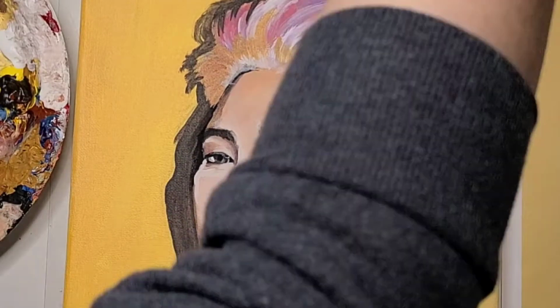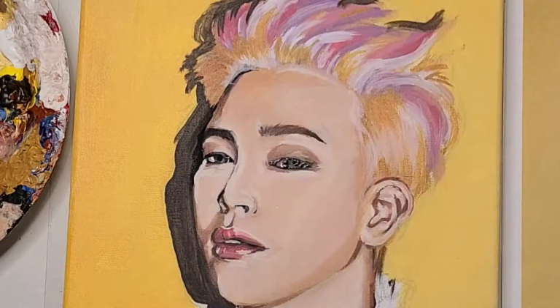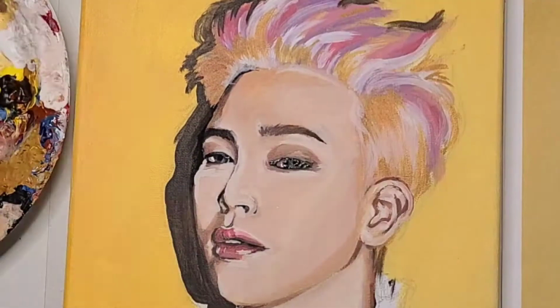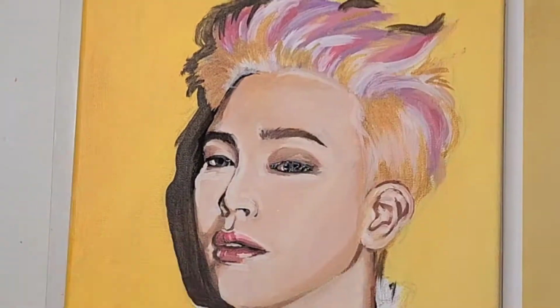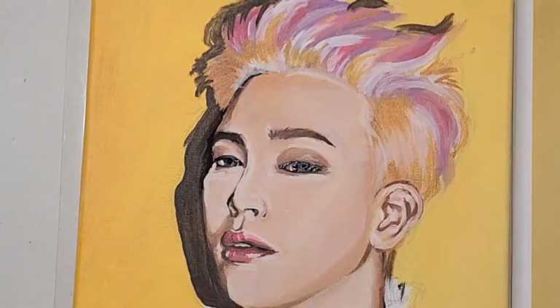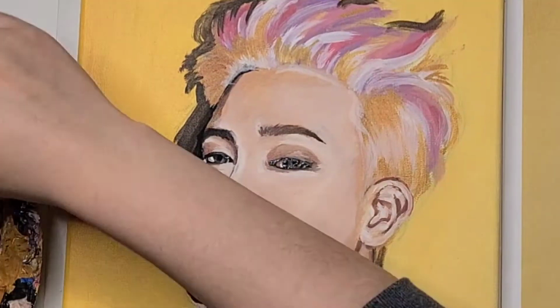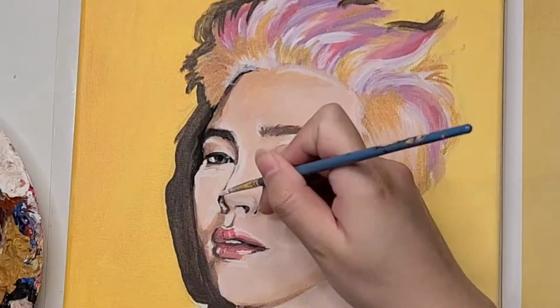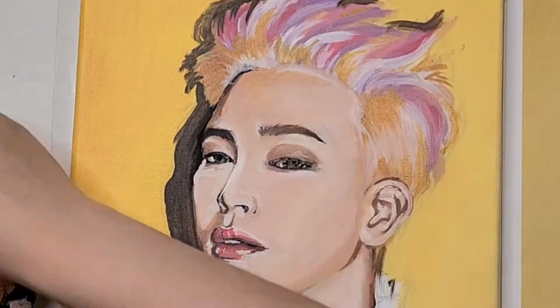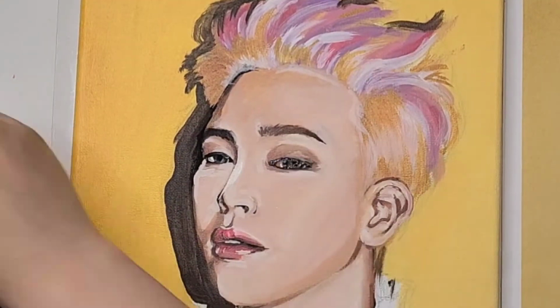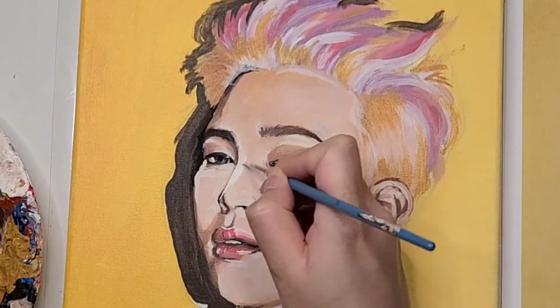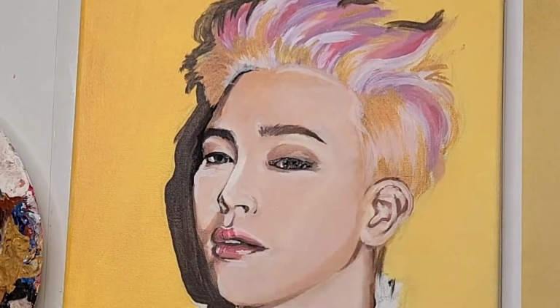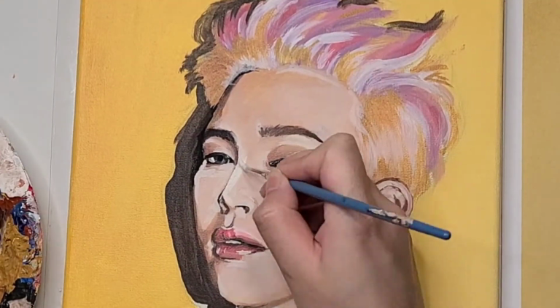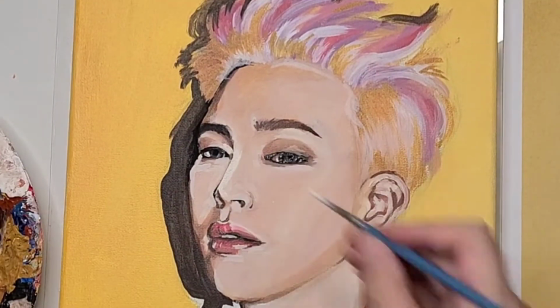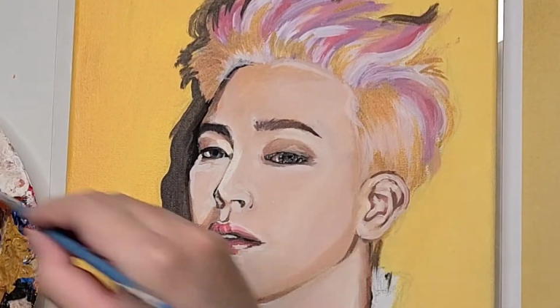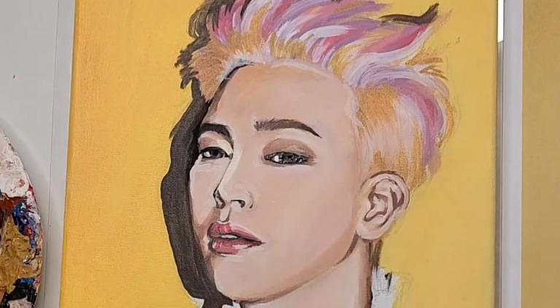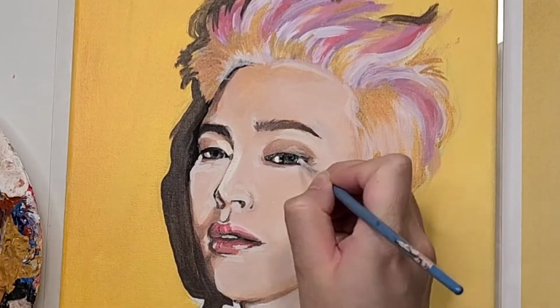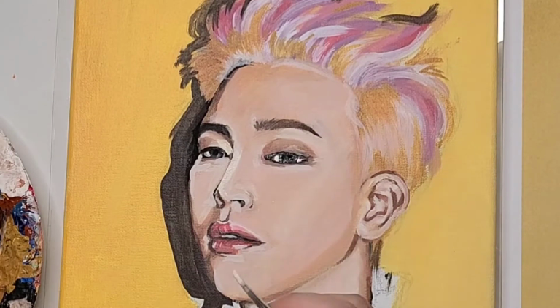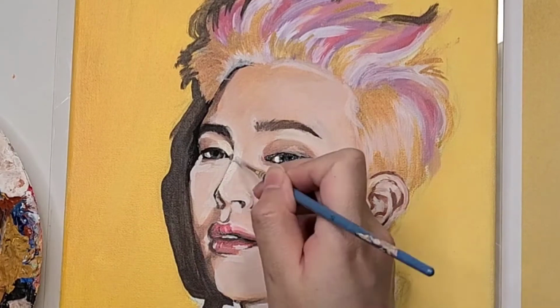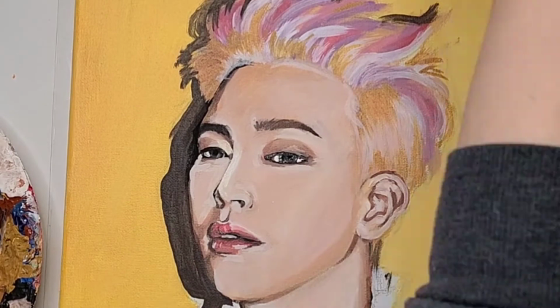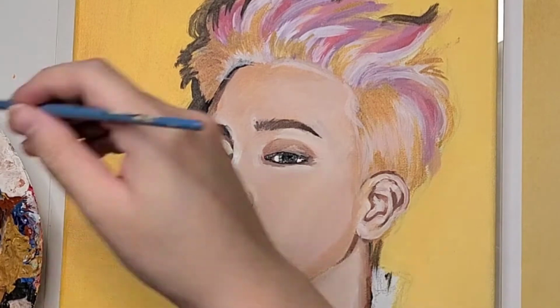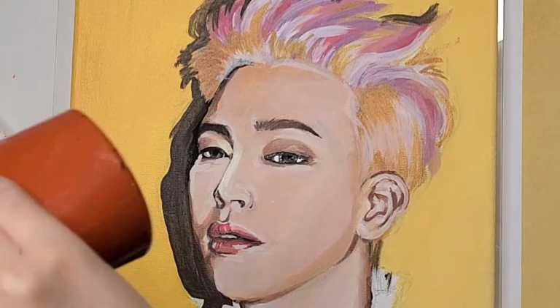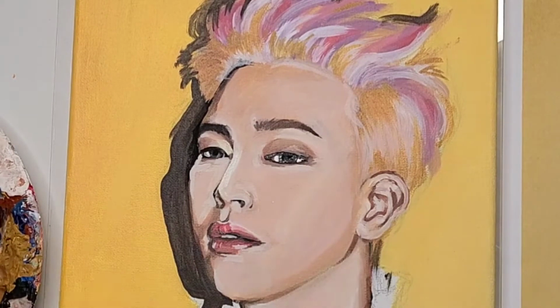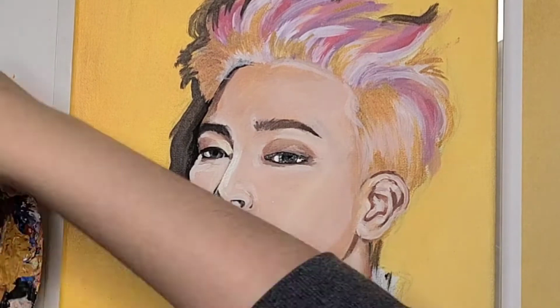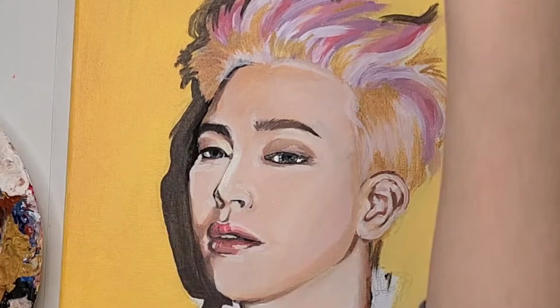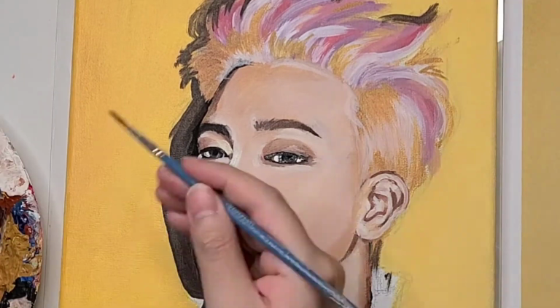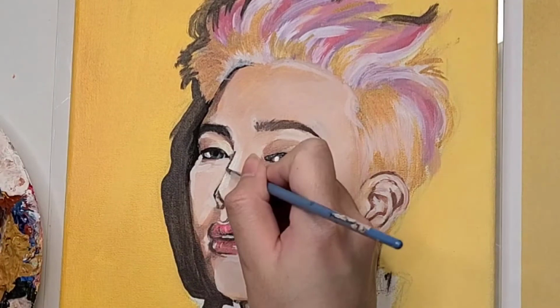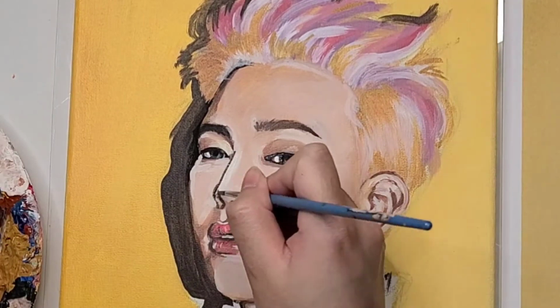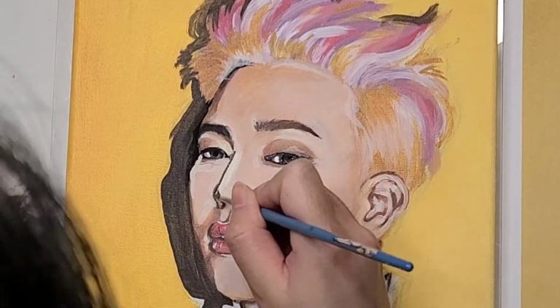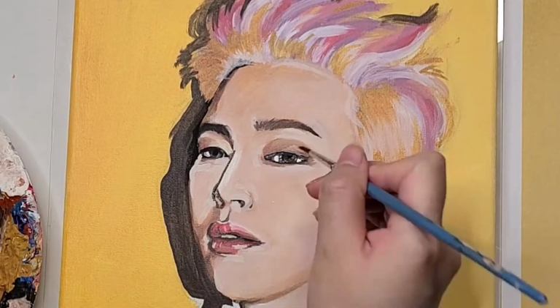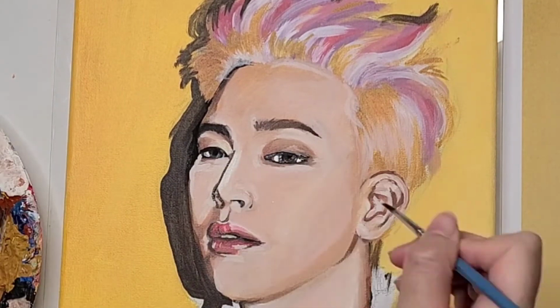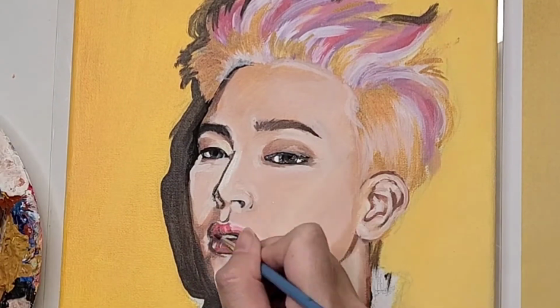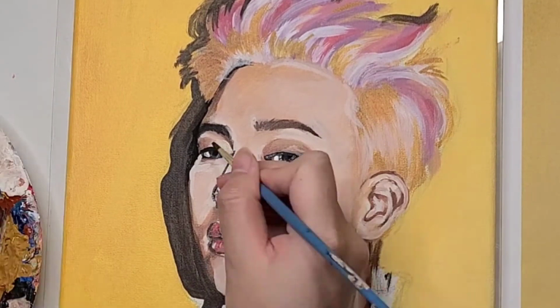After a lot of adjustments on his facial features, he's finally starting to look like Jimin.